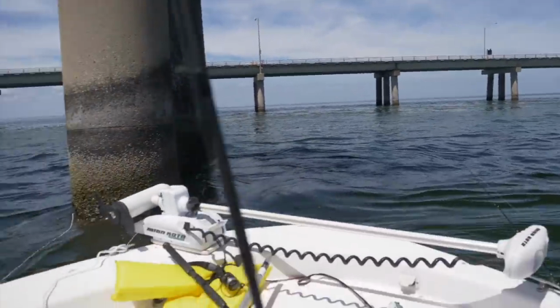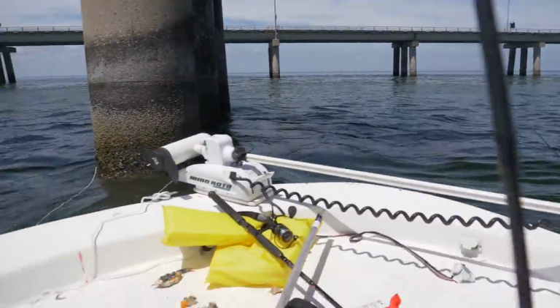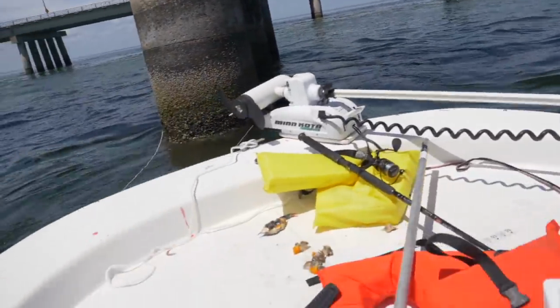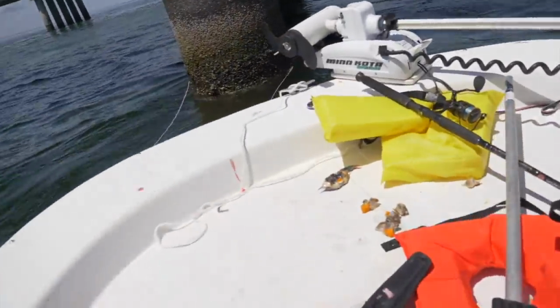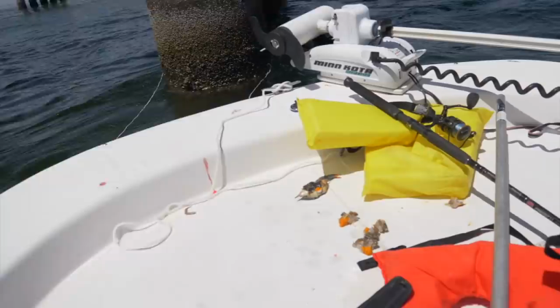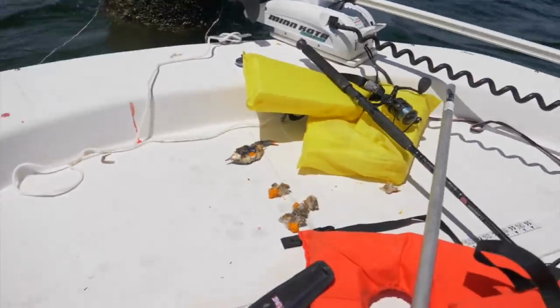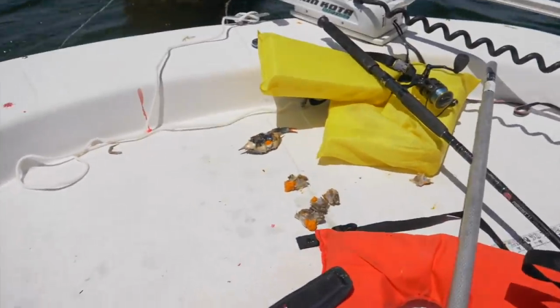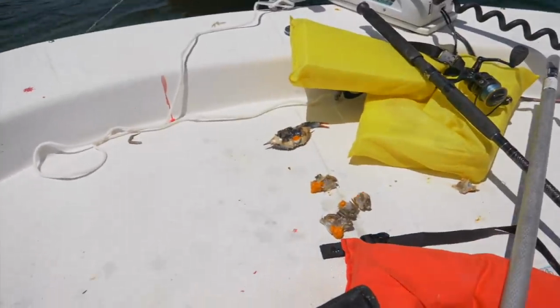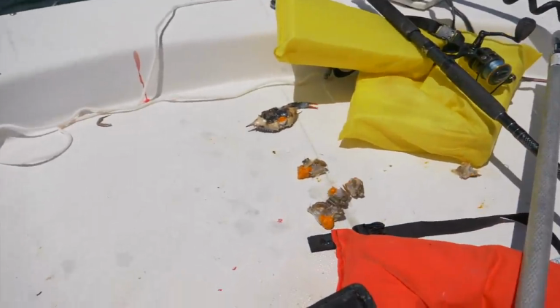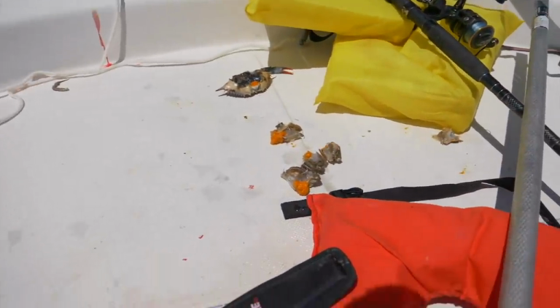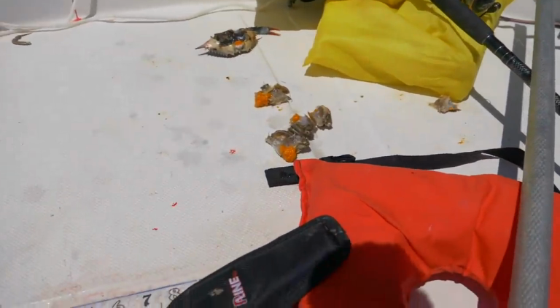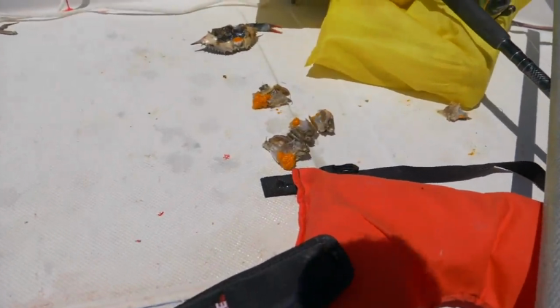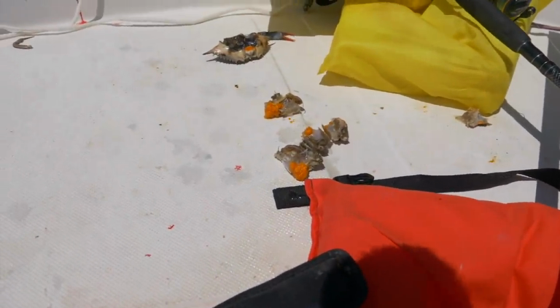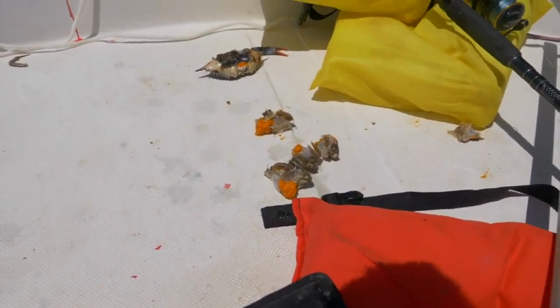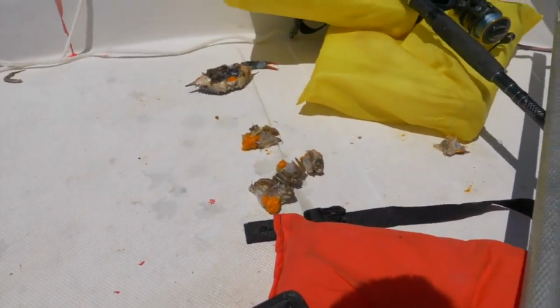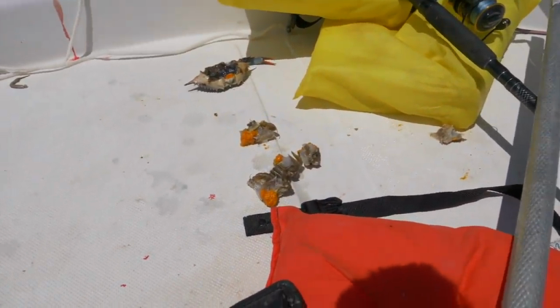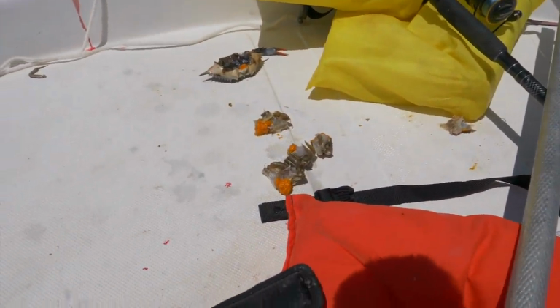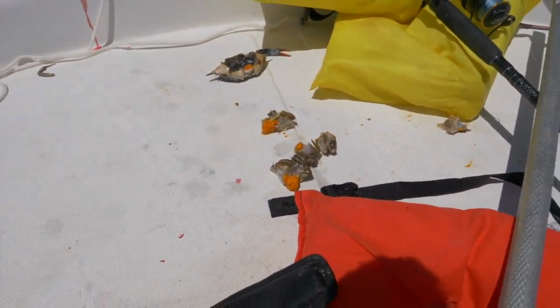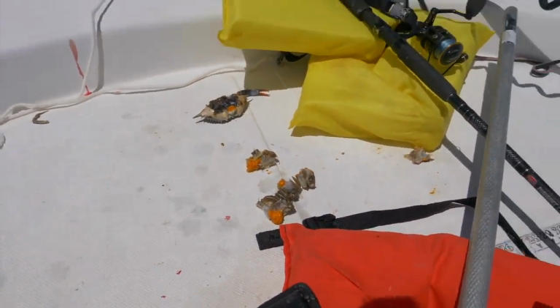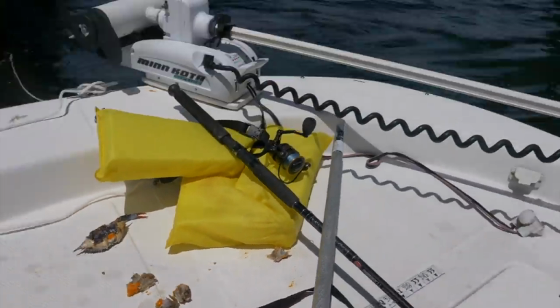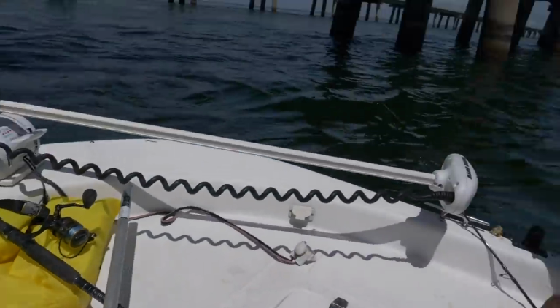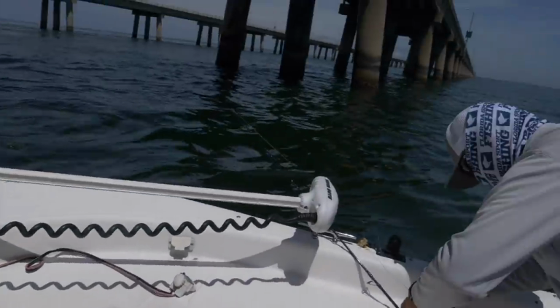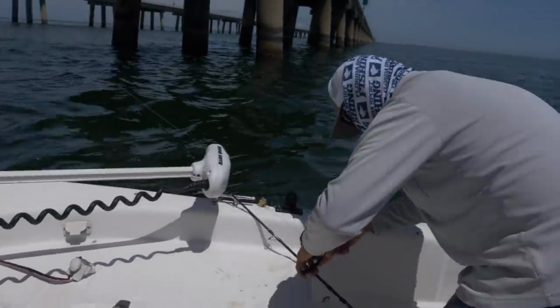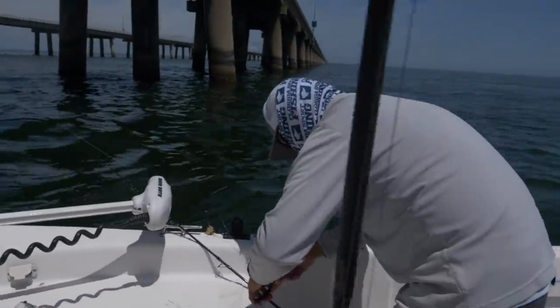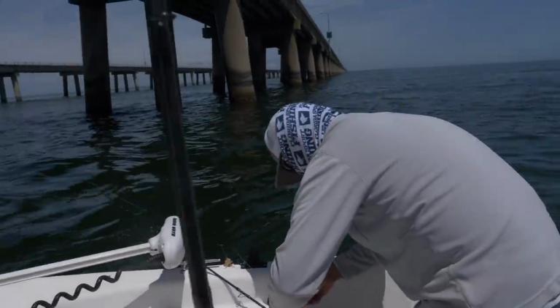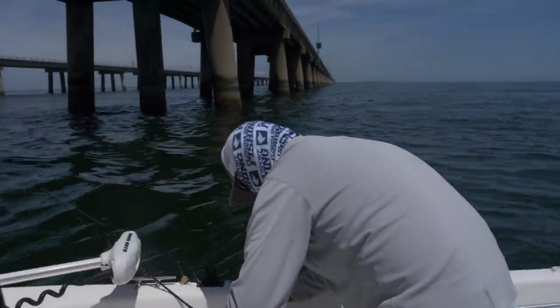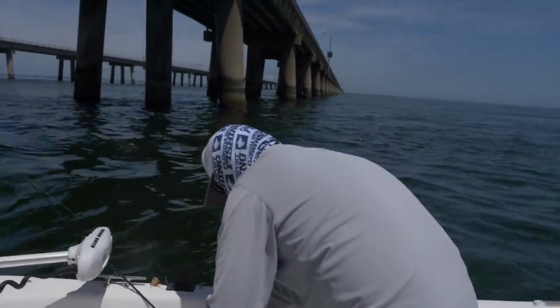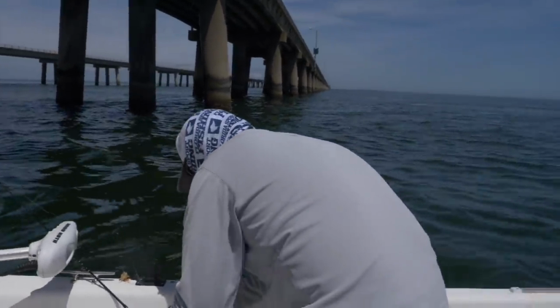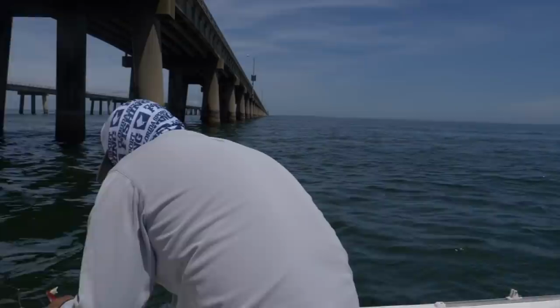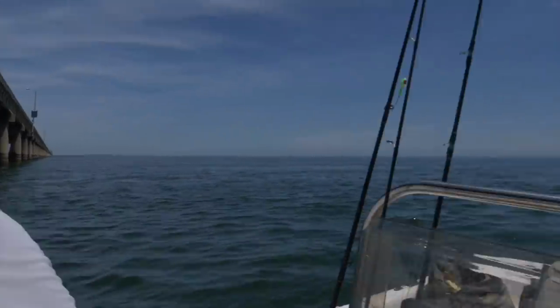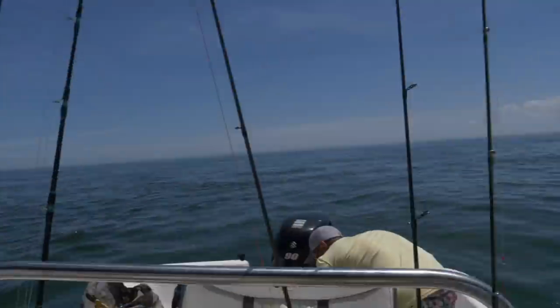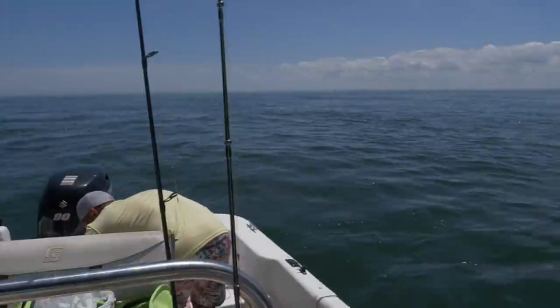We're just out here working these pilings and we're fishing with quarter-size blue crab right here — that's the bait we're using. John's getting himself rigged up.